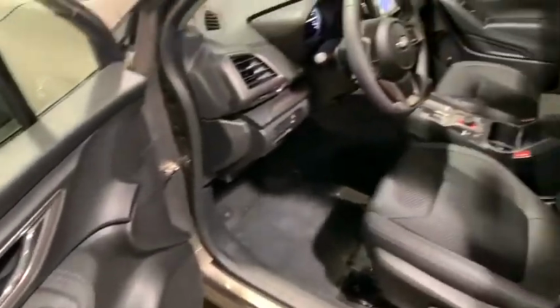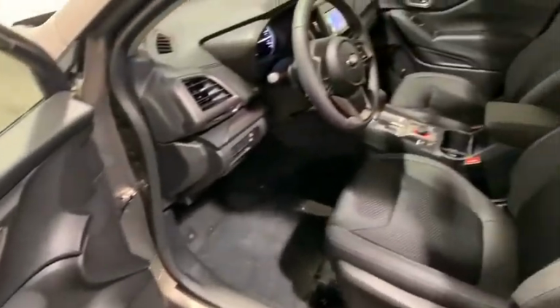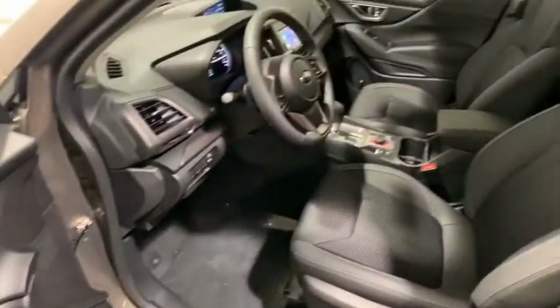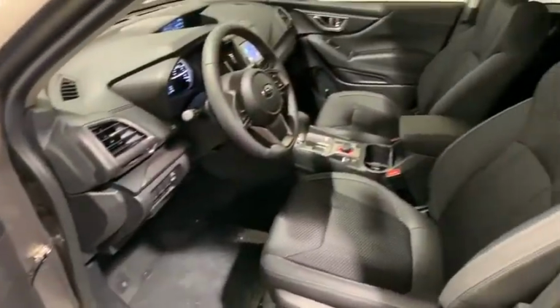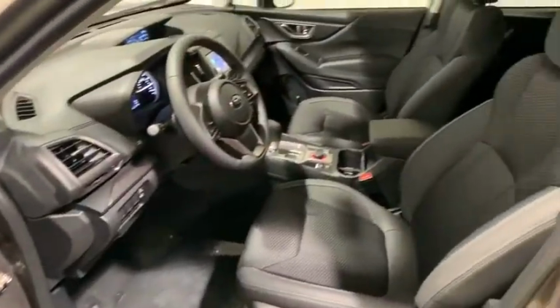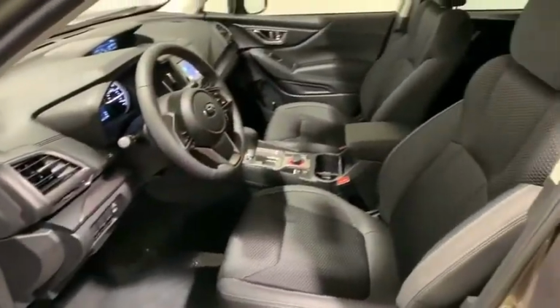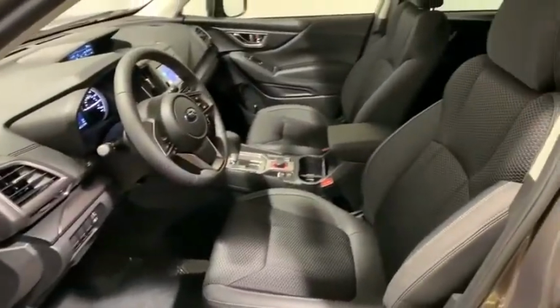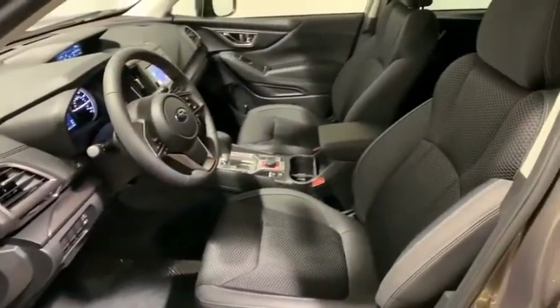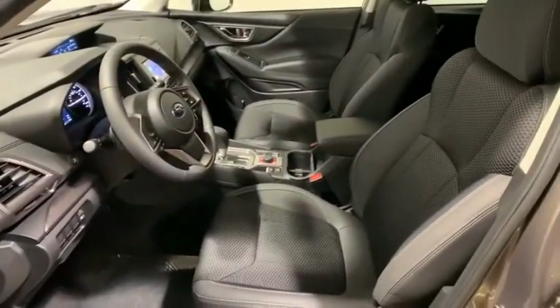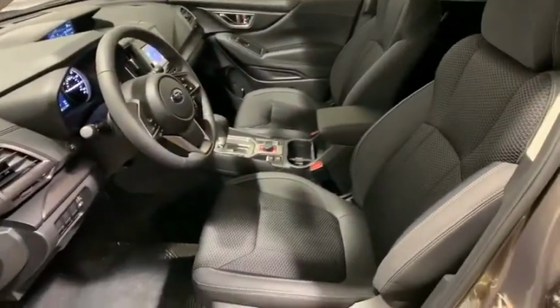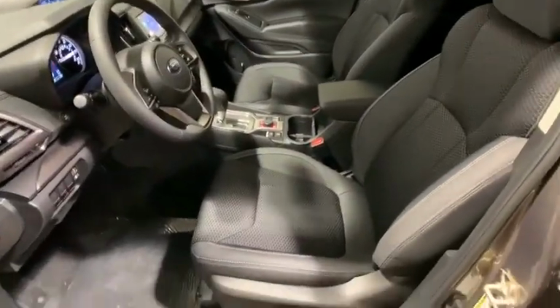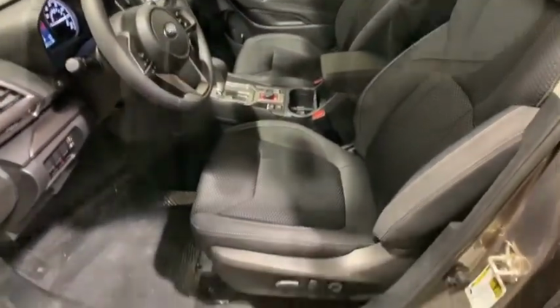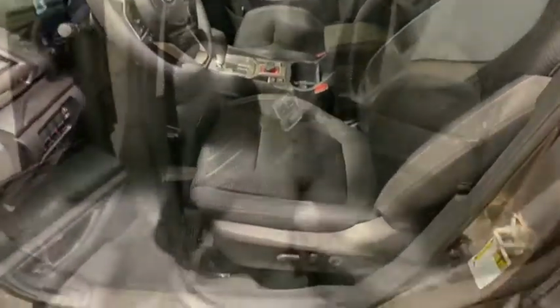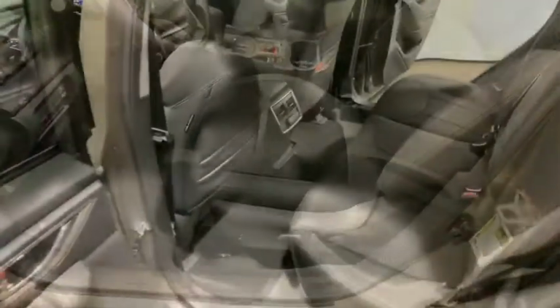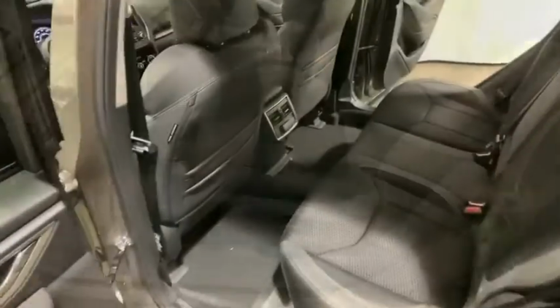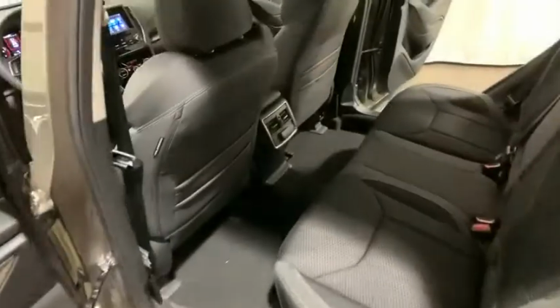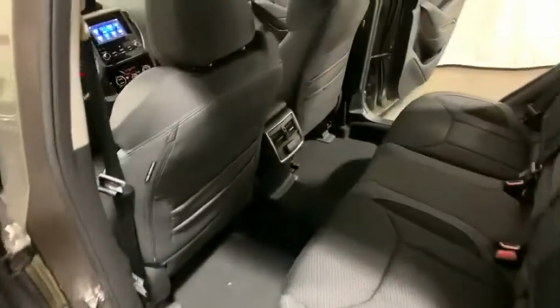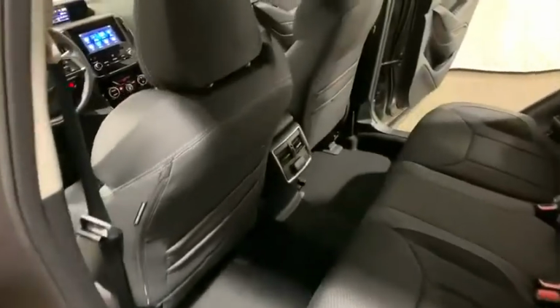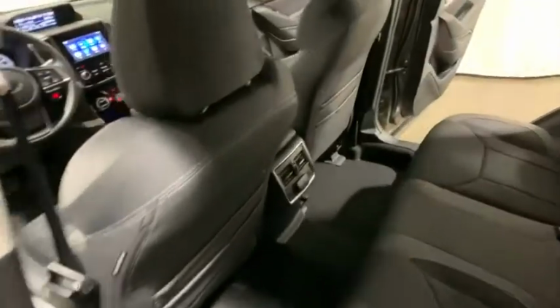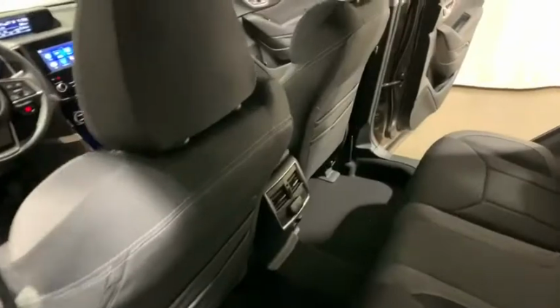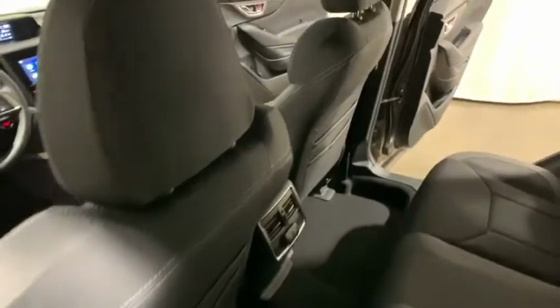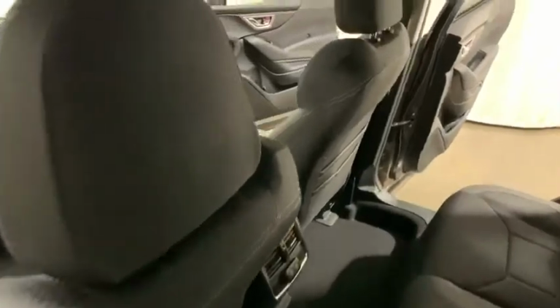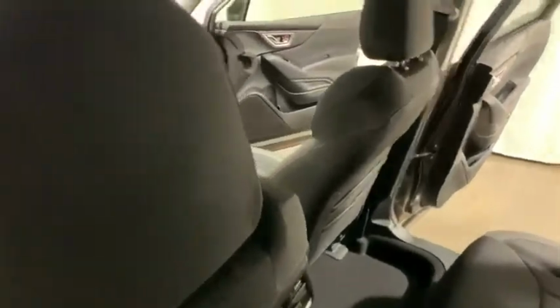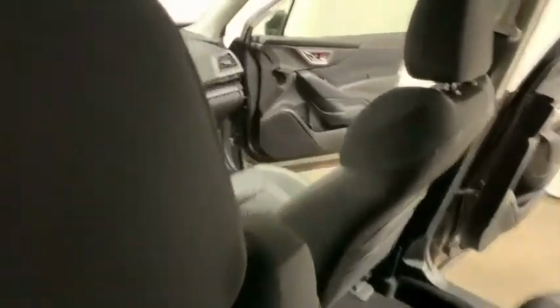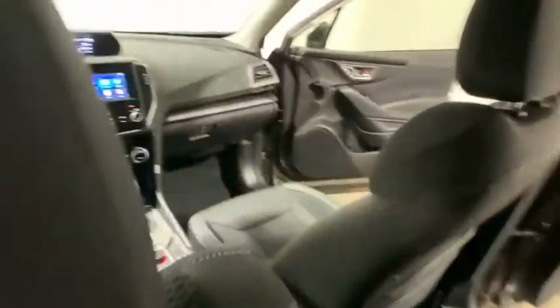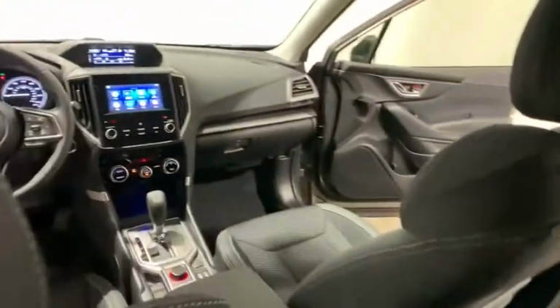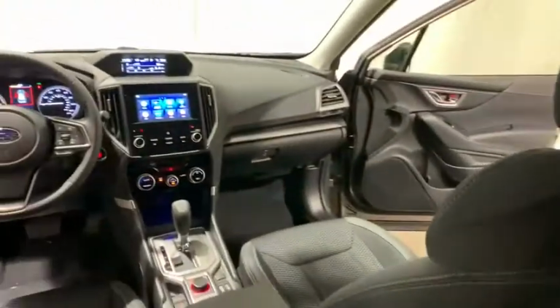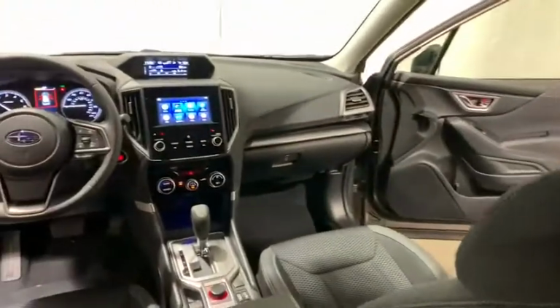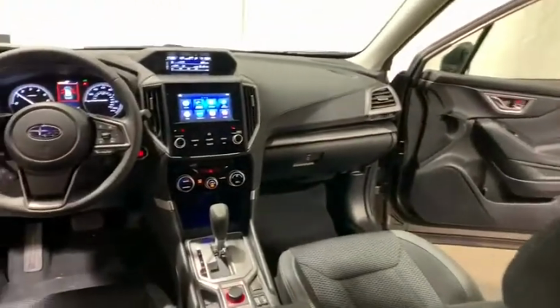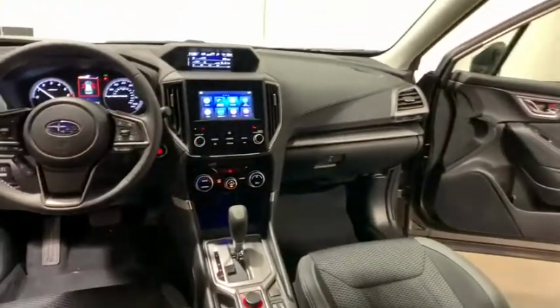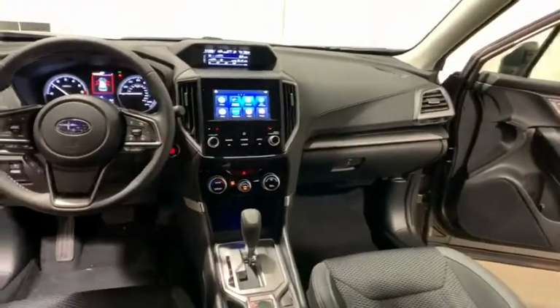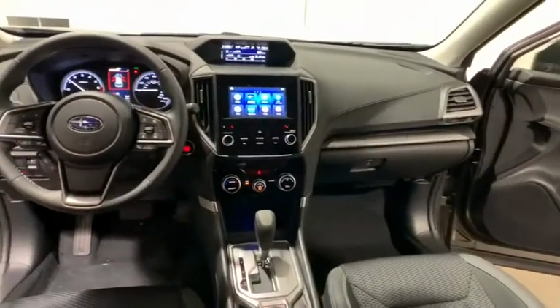Overhead console, brake assist, panic alarm, remote keyless entry, tachometer, power driver's seat, cloth upholstery.